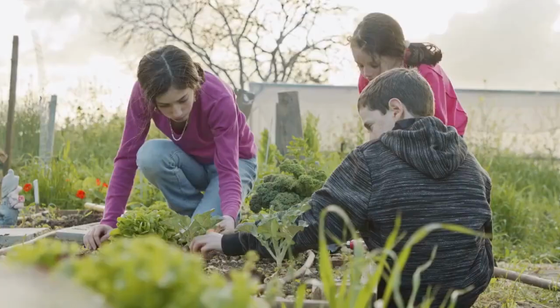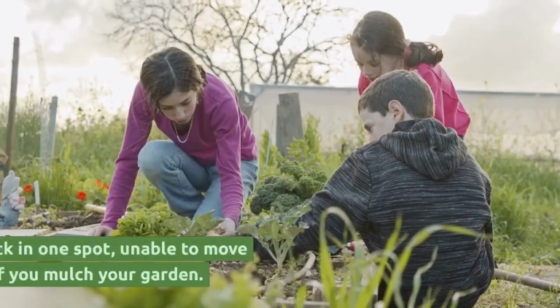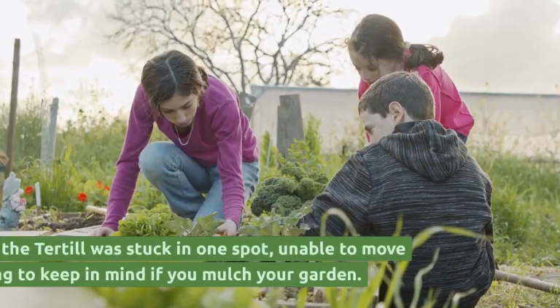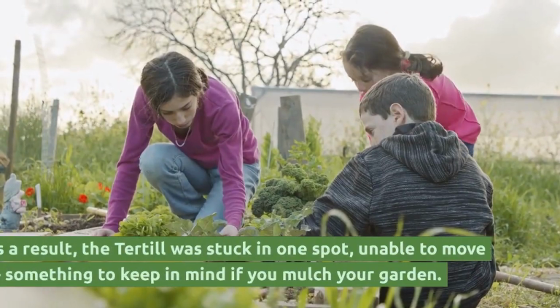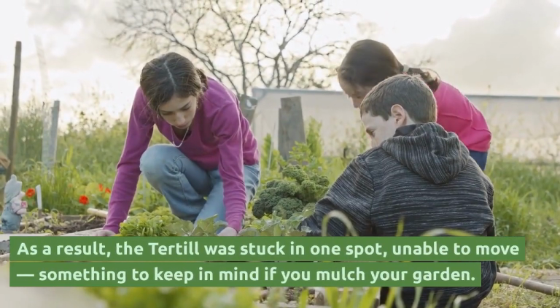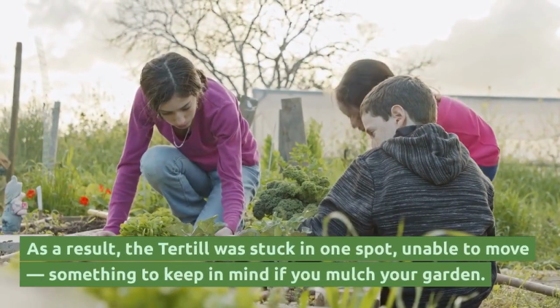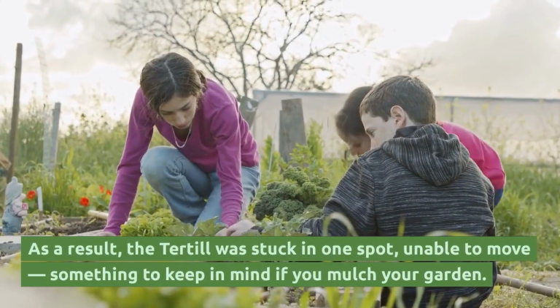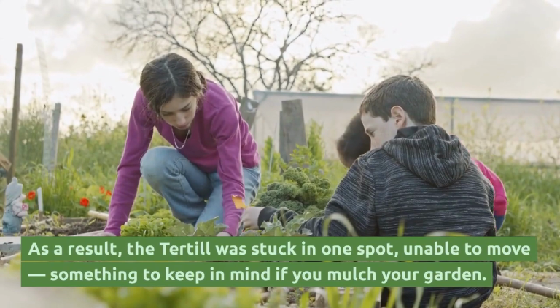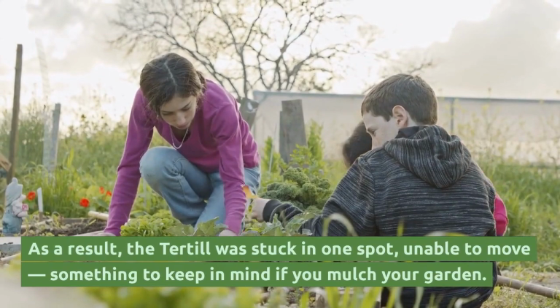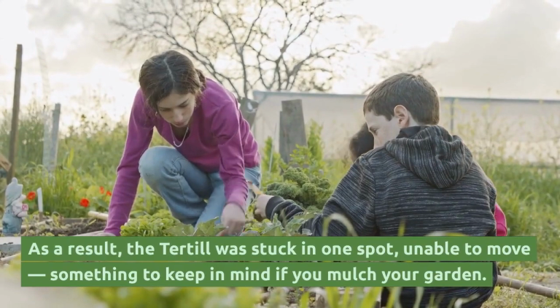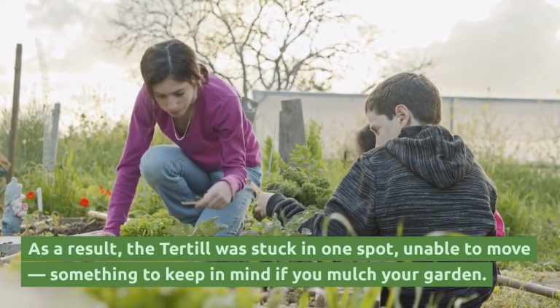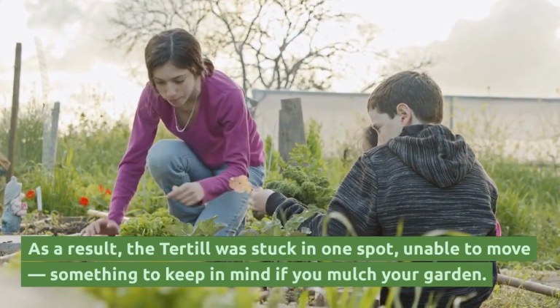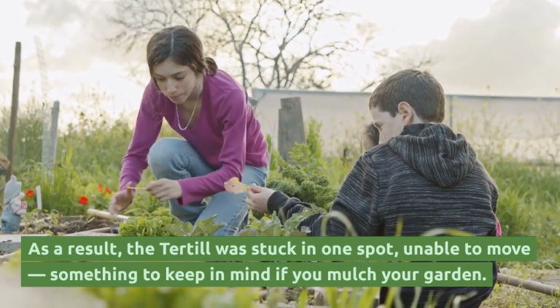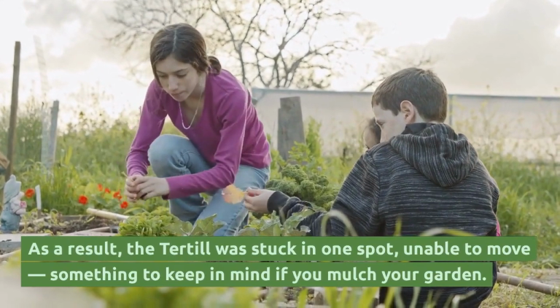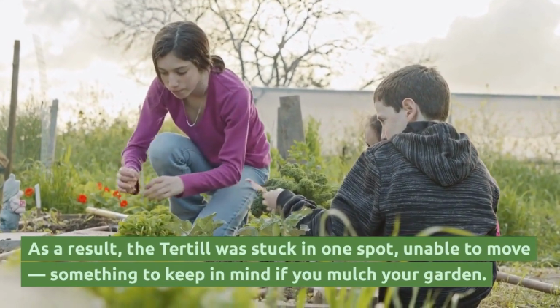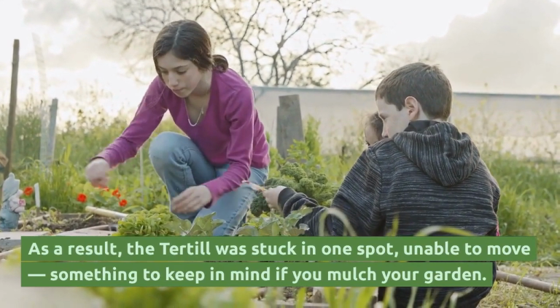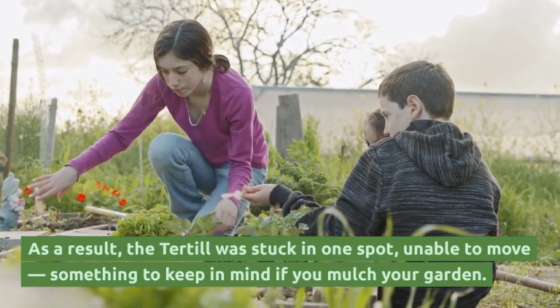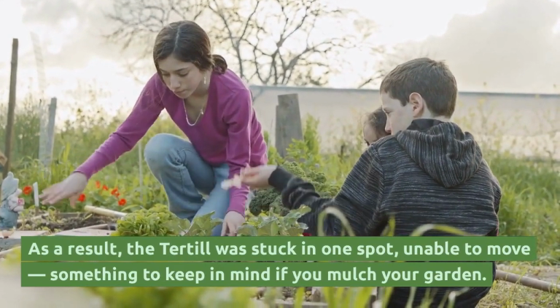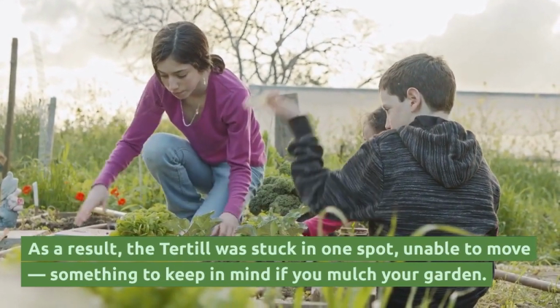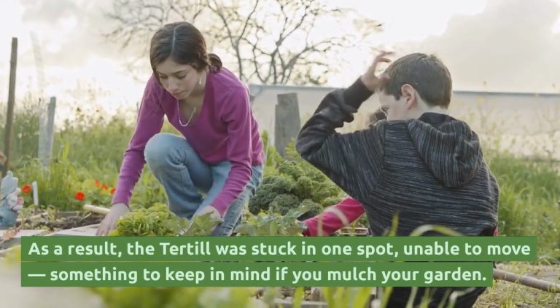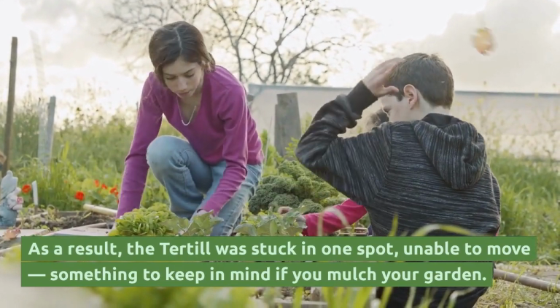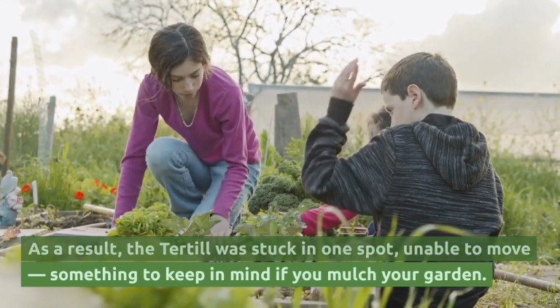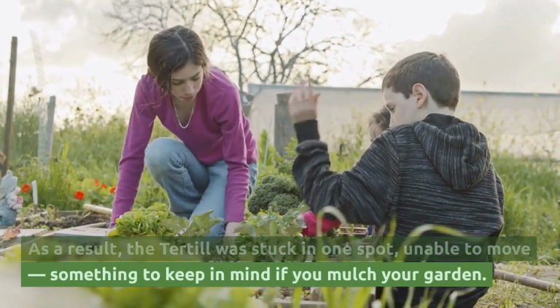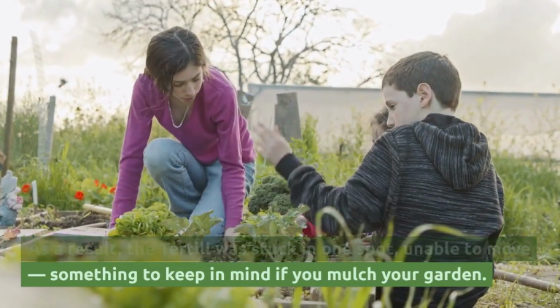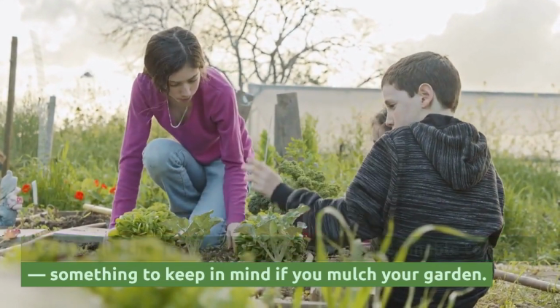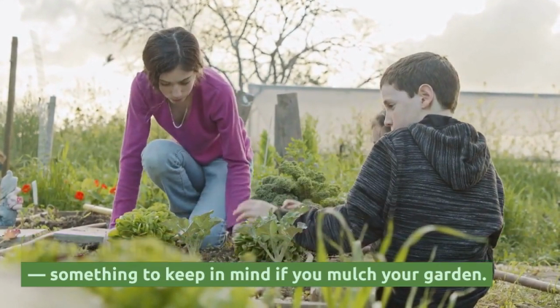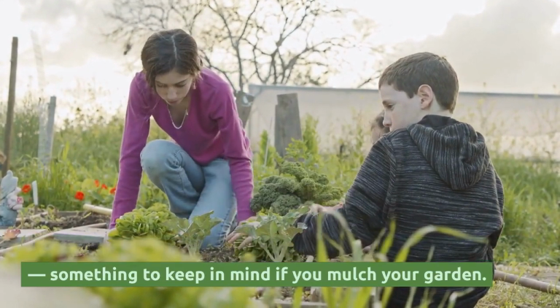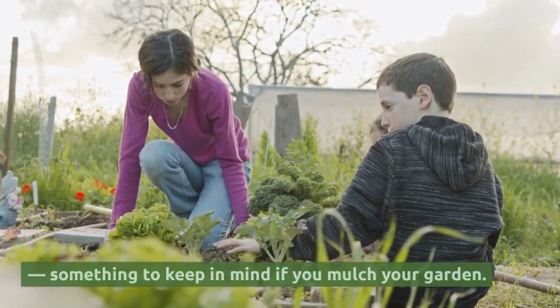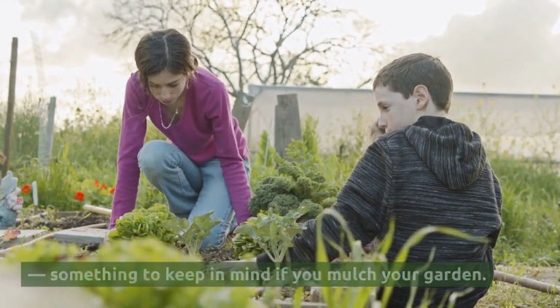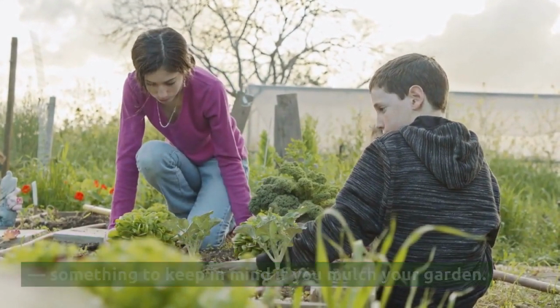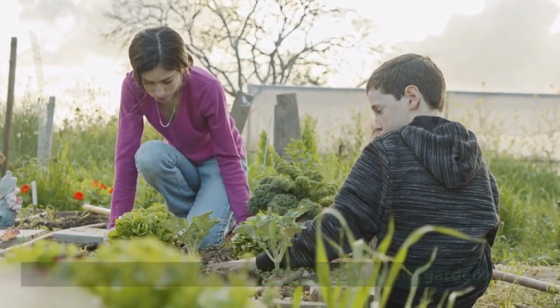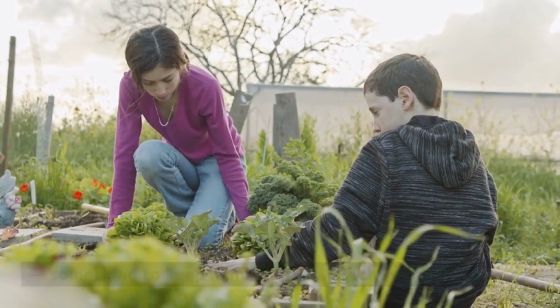As a result, the Tertial was stuck in one spot, unable to move. This is something to keep in mind if you mulch your garden.